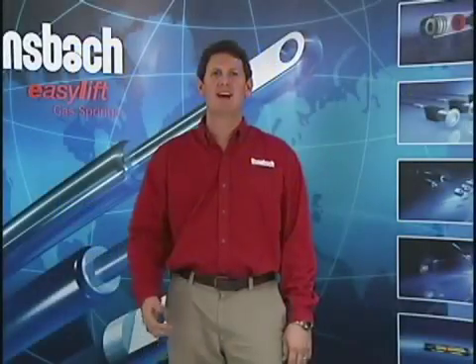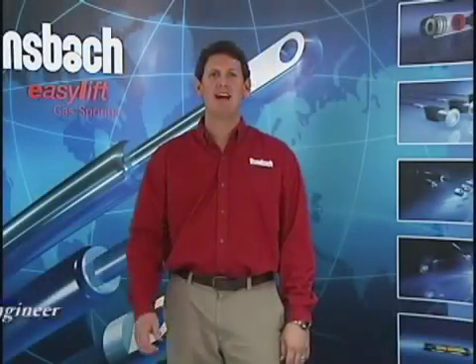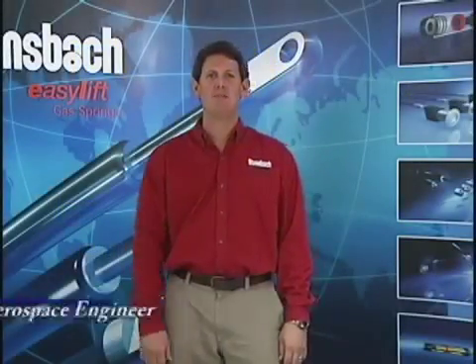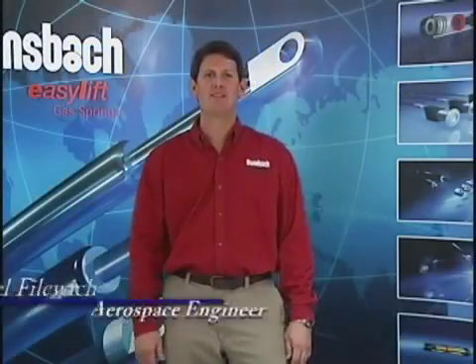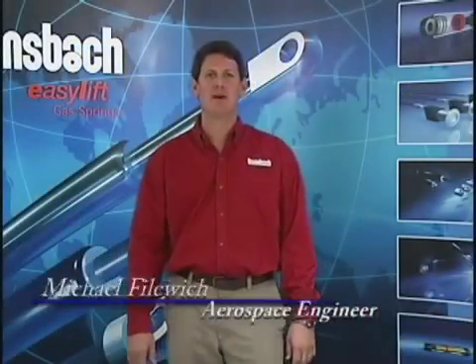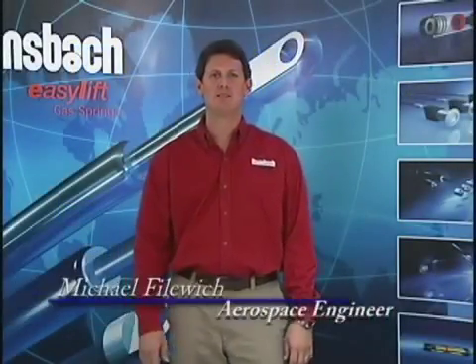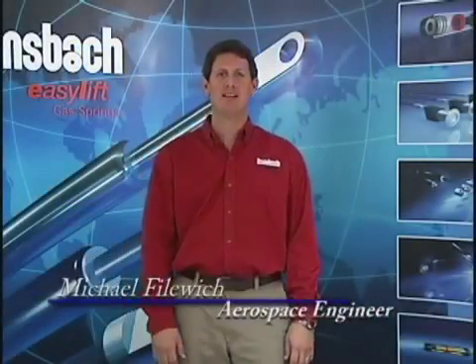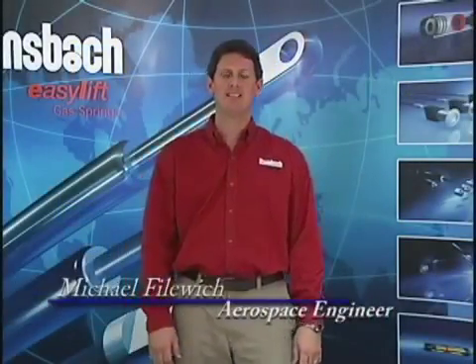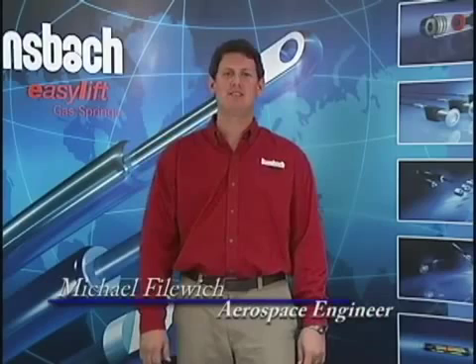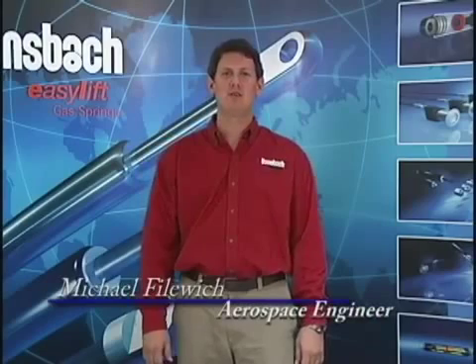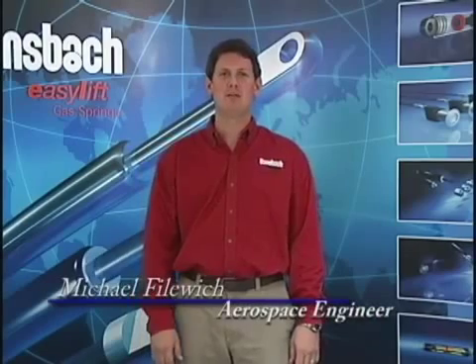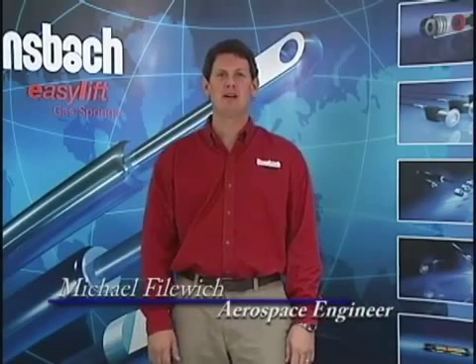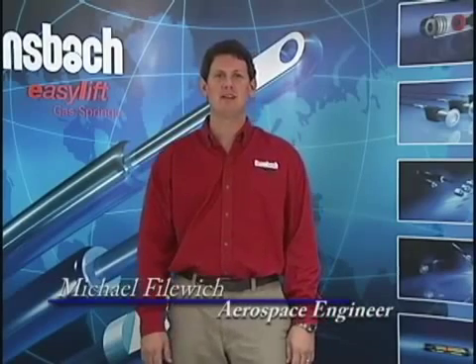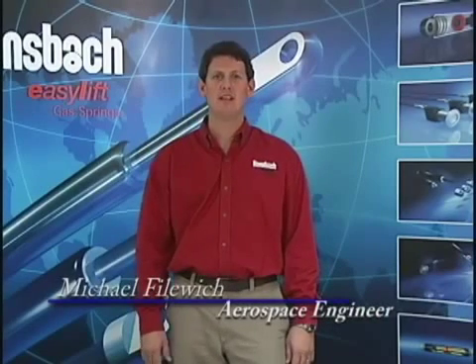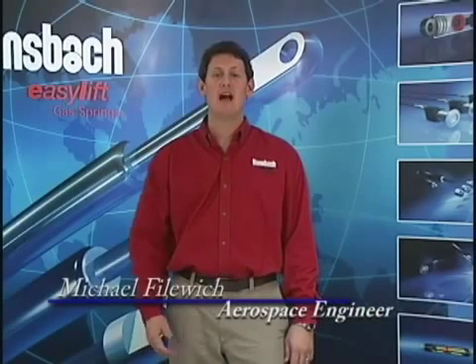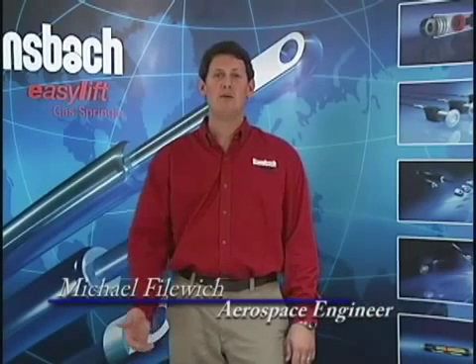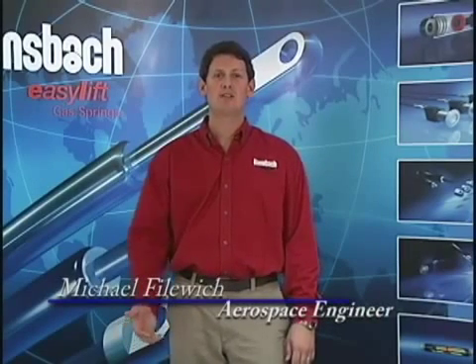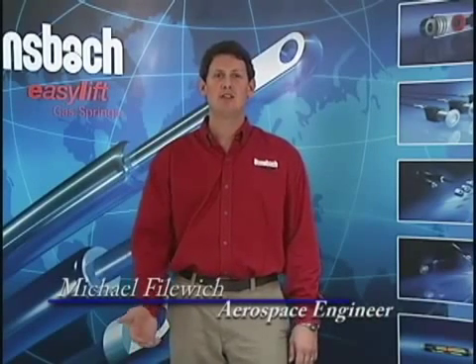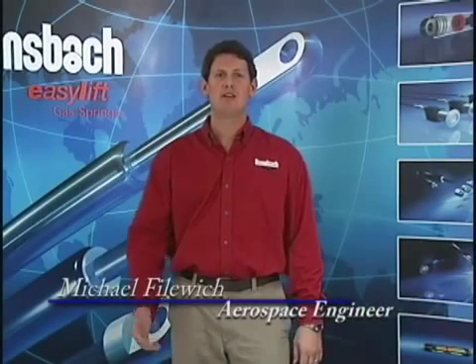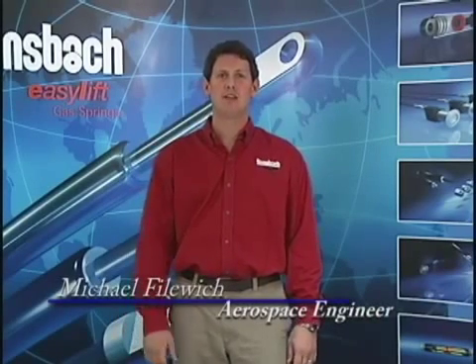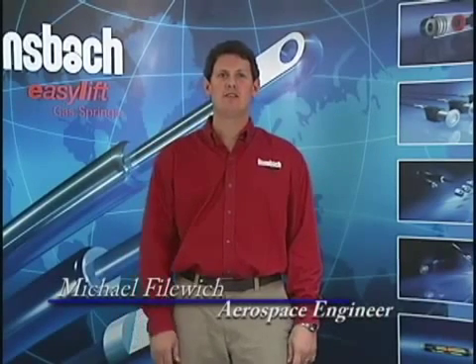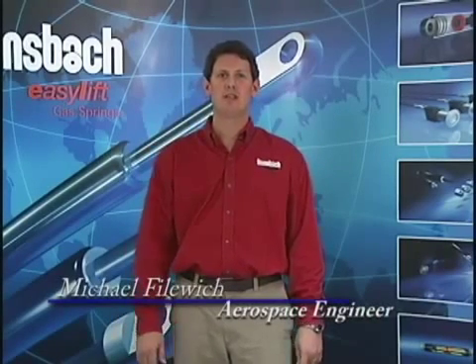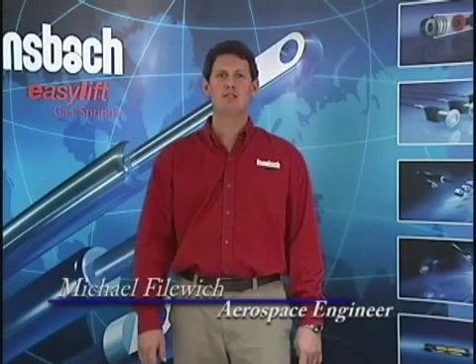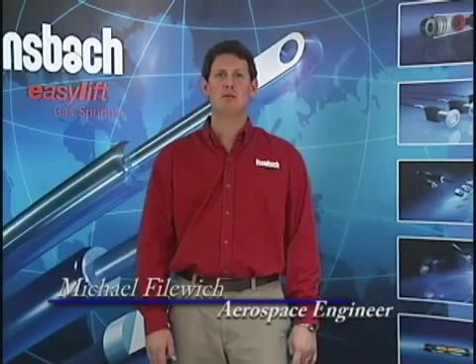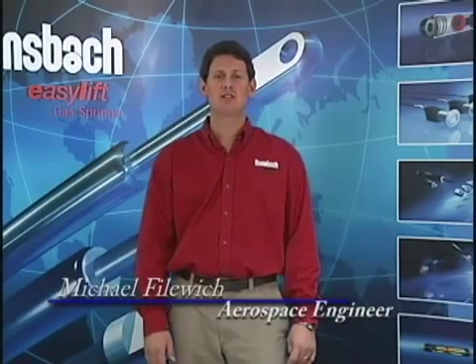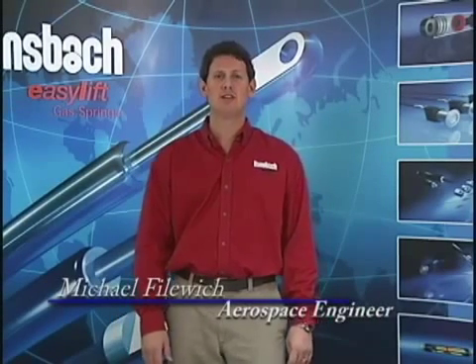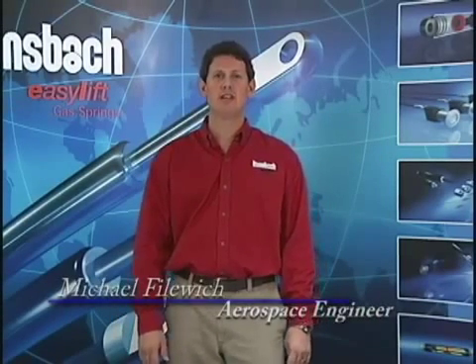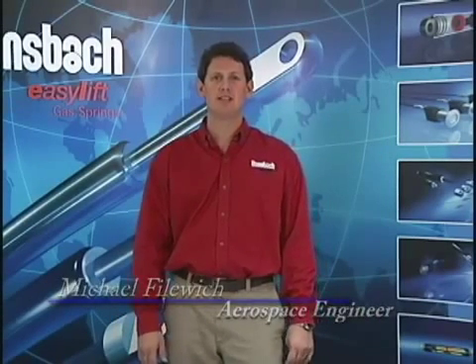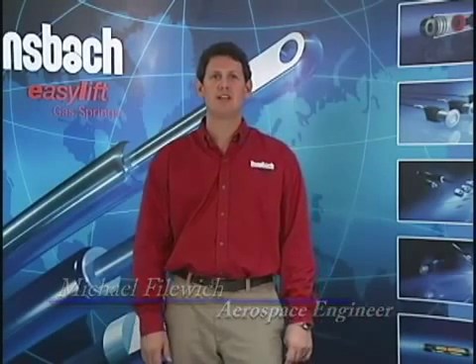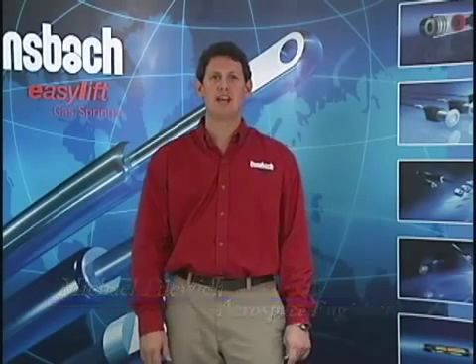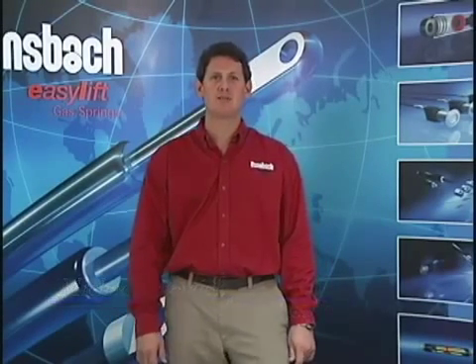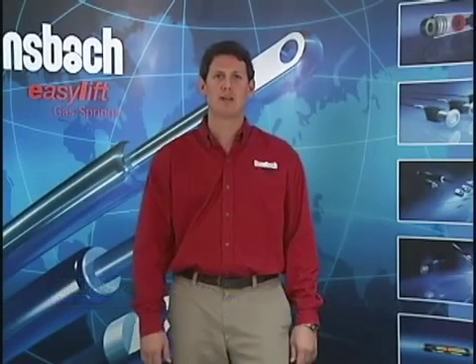Hi, I'm Mike from Bonsbach Easy Lift of North America. I will now show you how to effectively reduce the pressure in a standard gas spring.